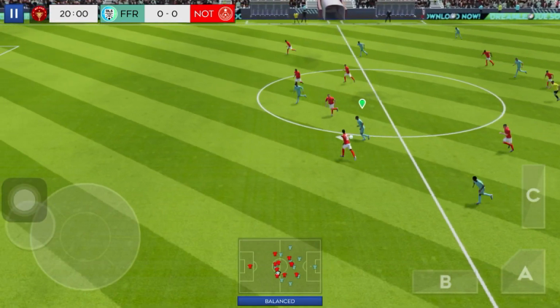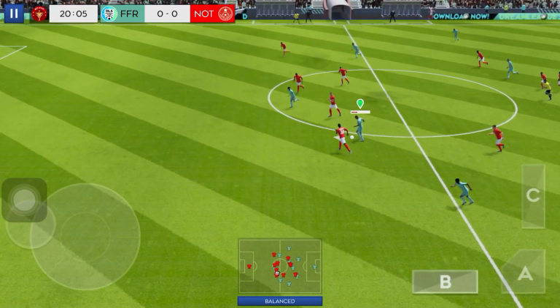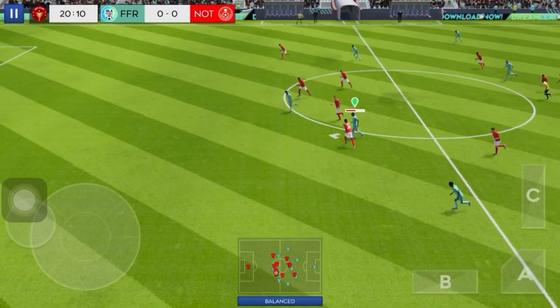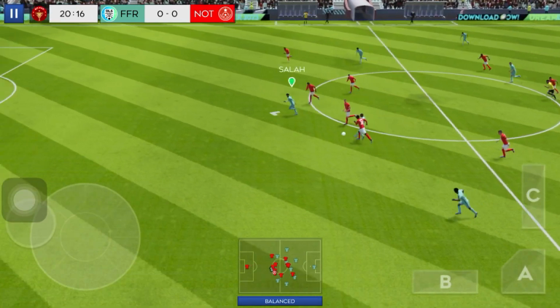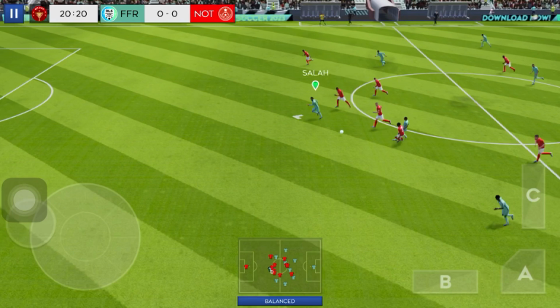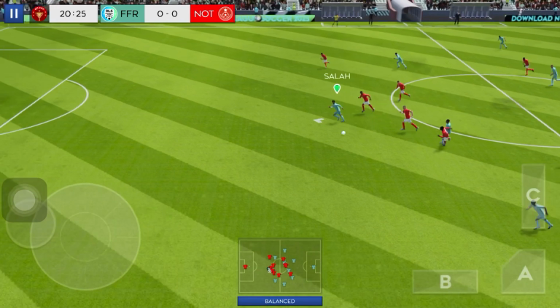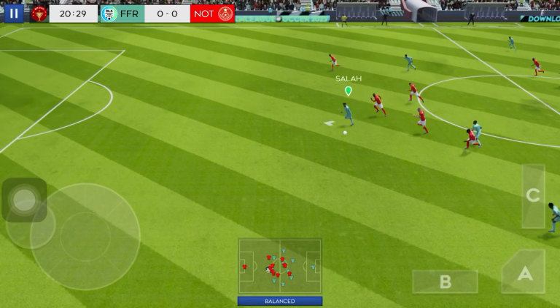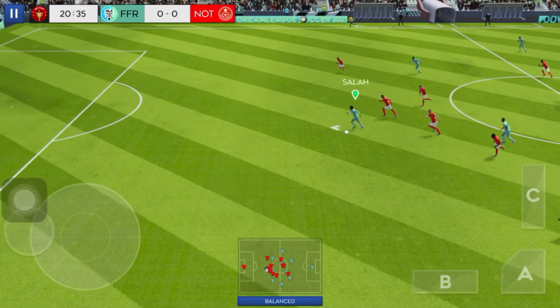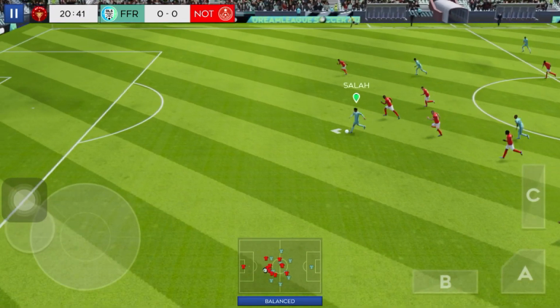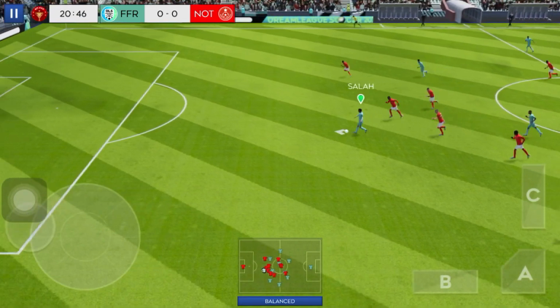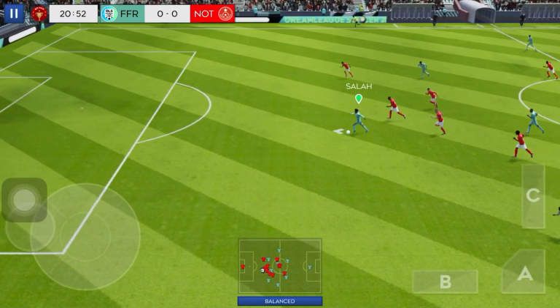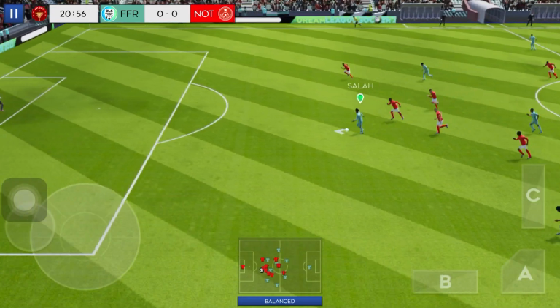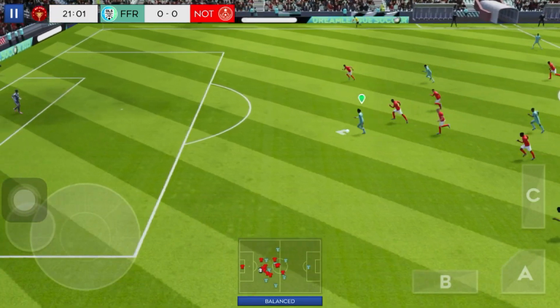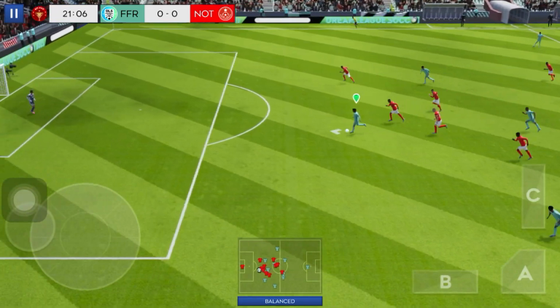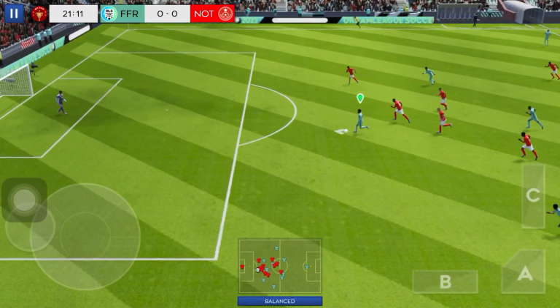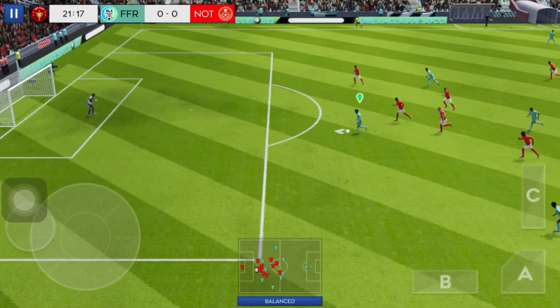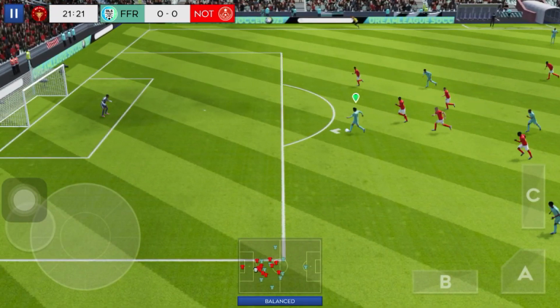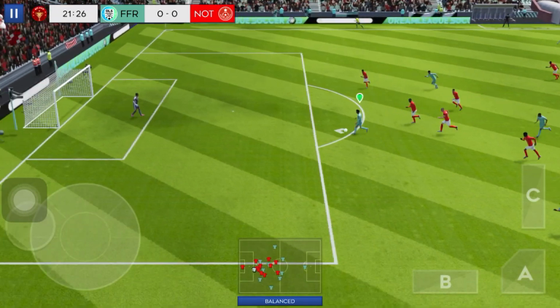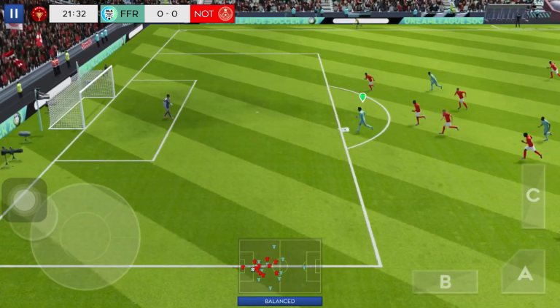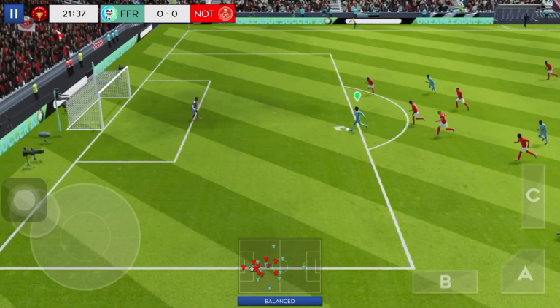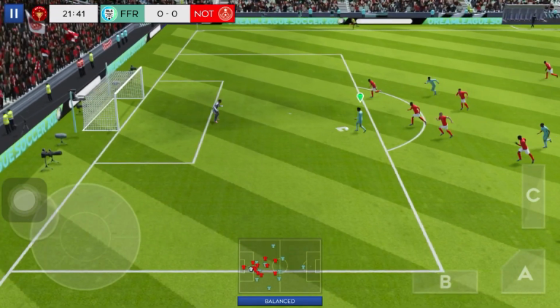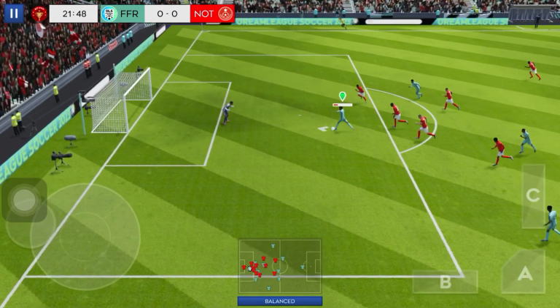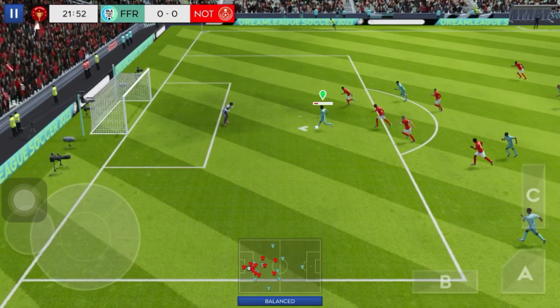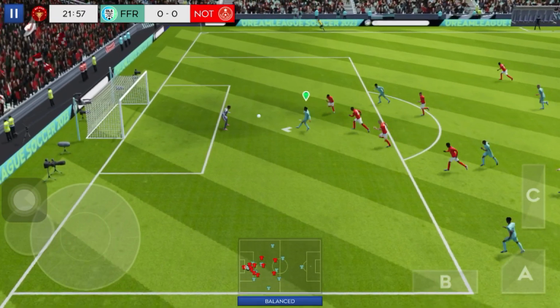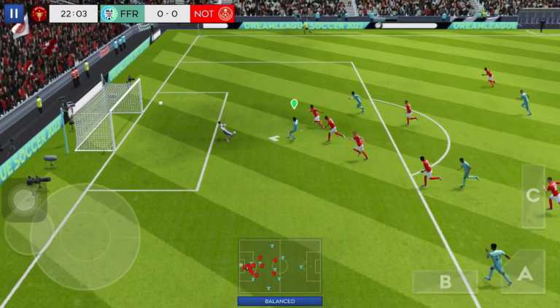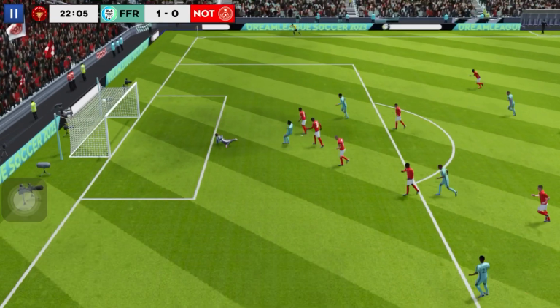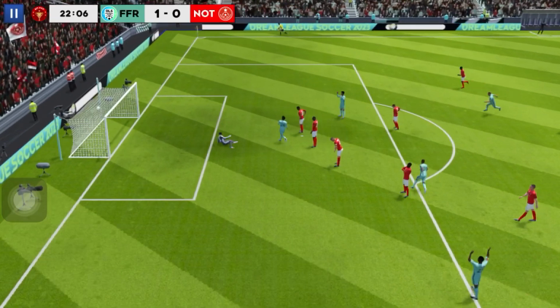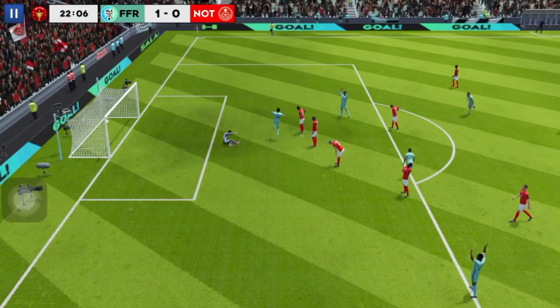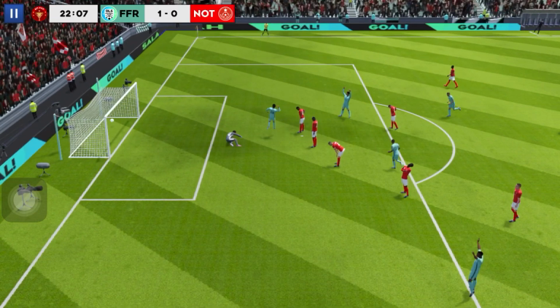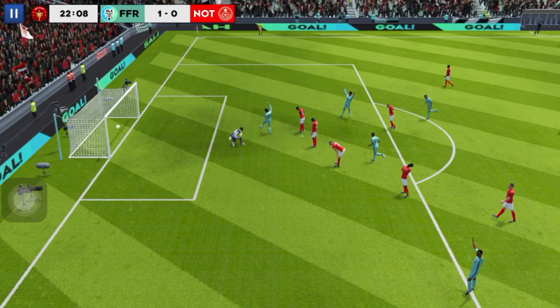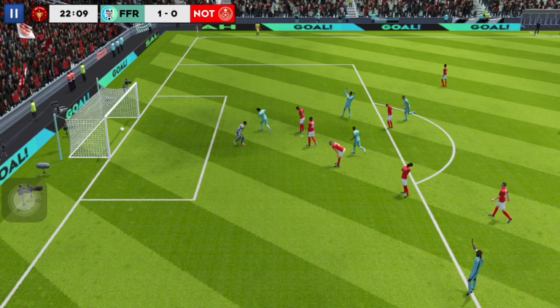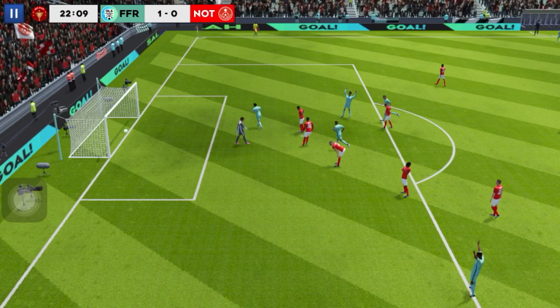Mbappe. It could be a chance here. And there it is! Goal!